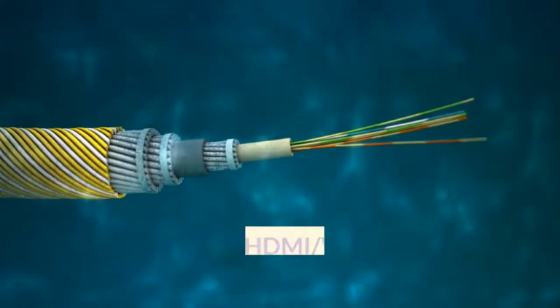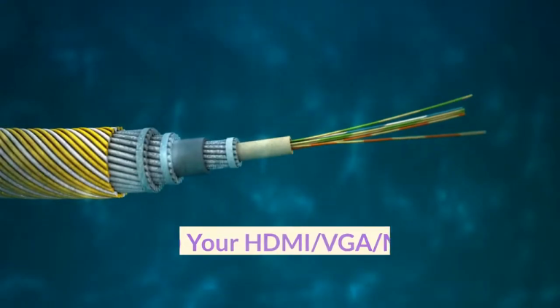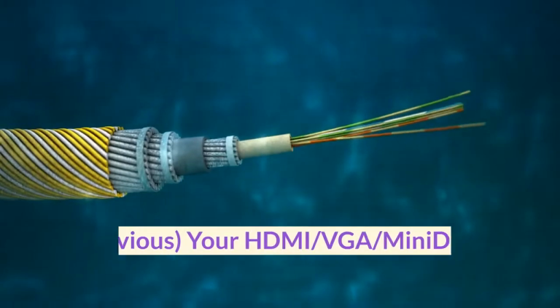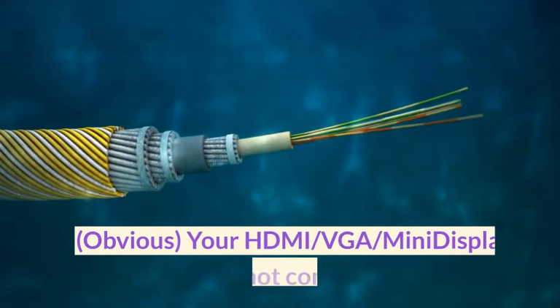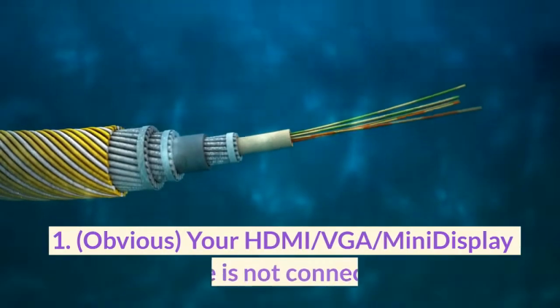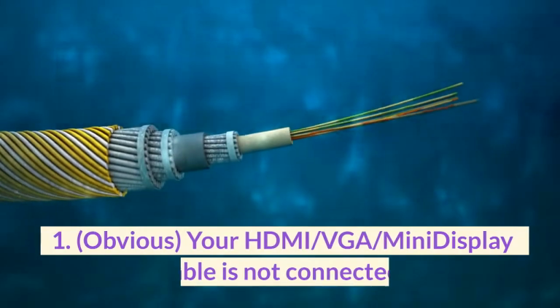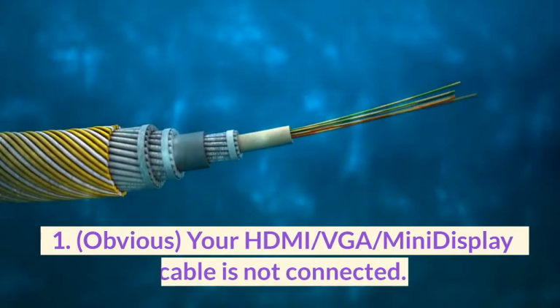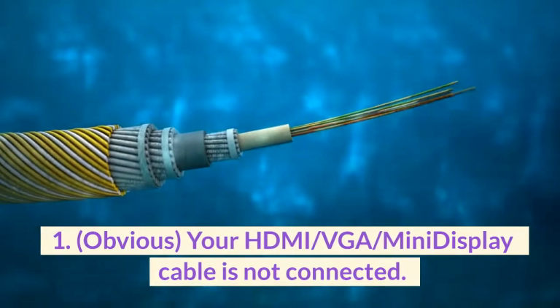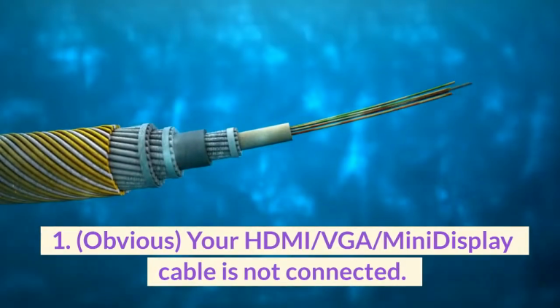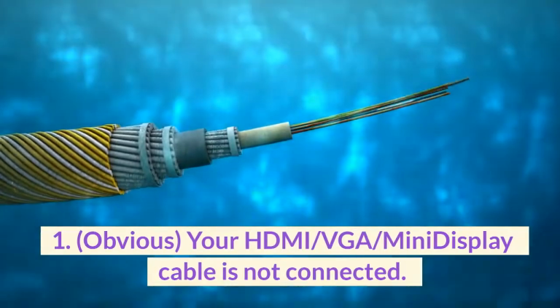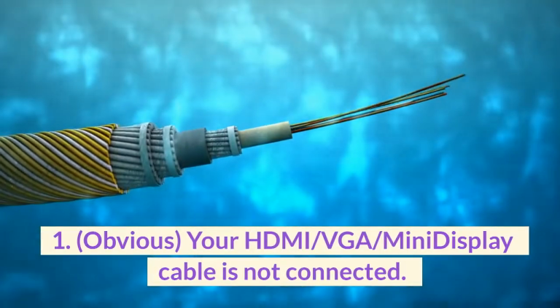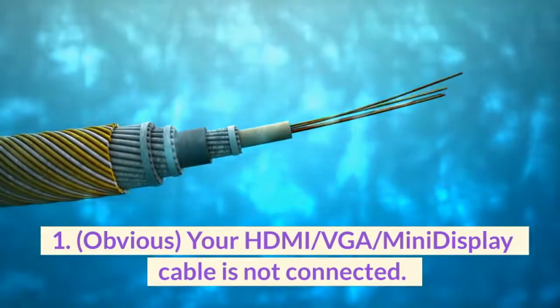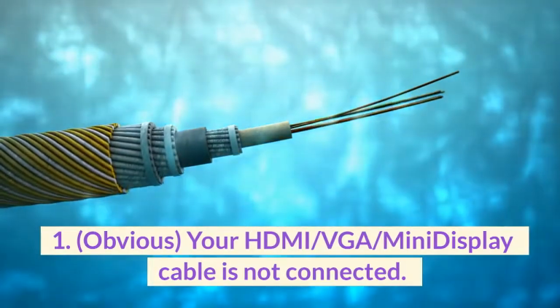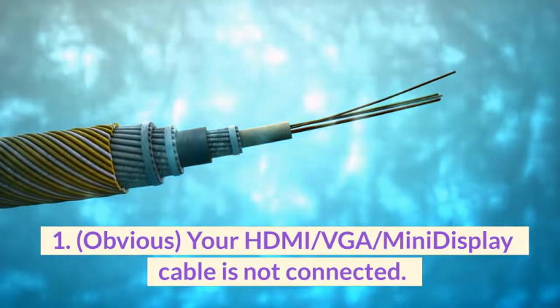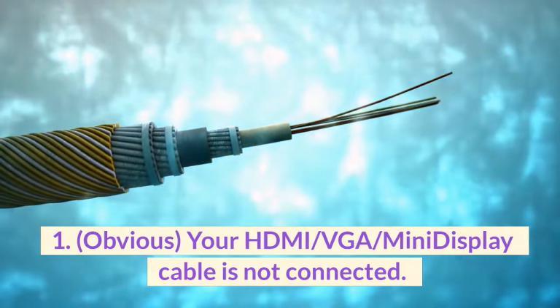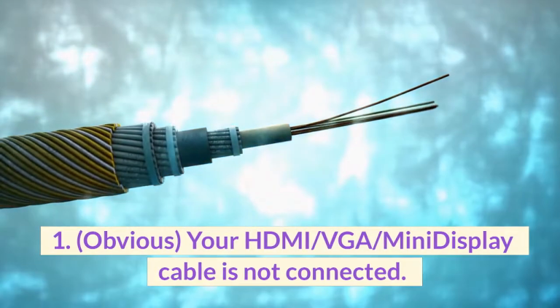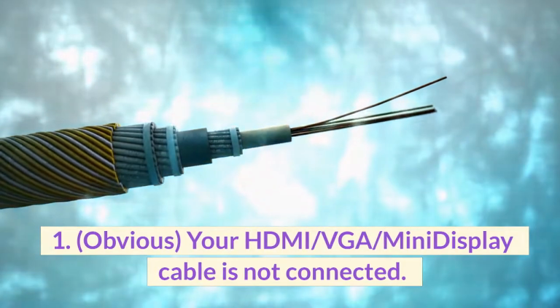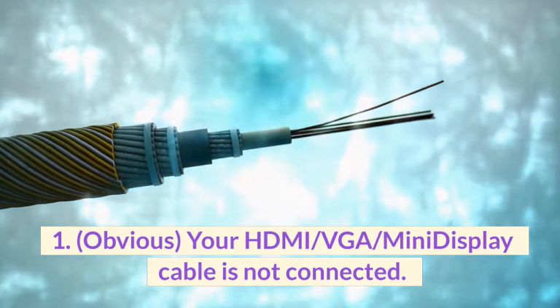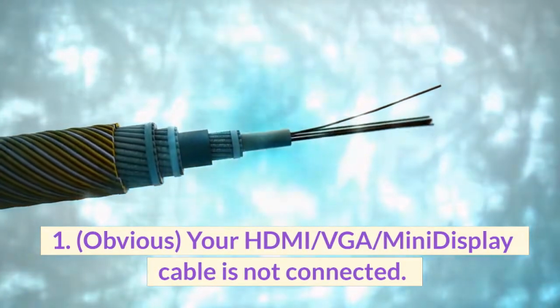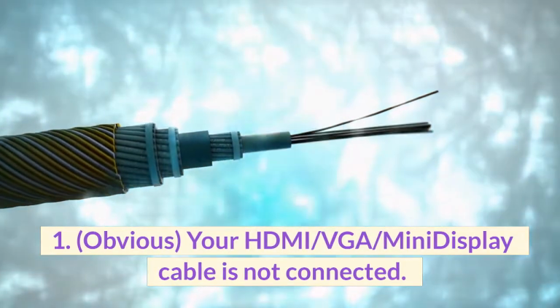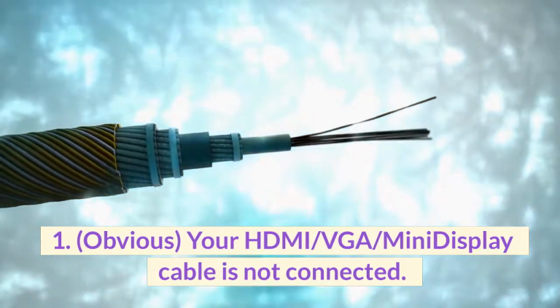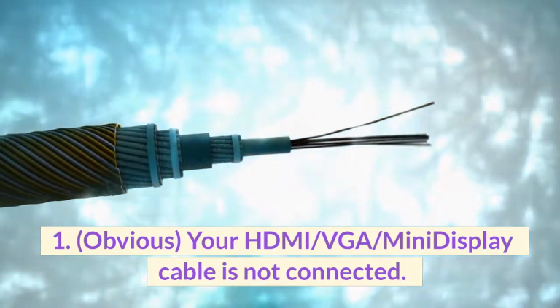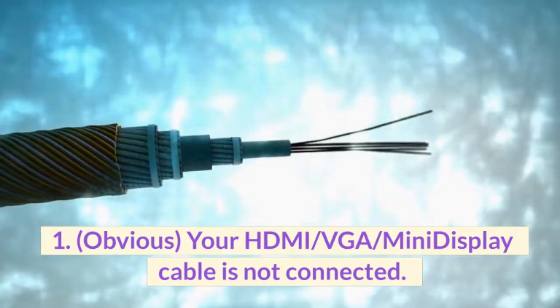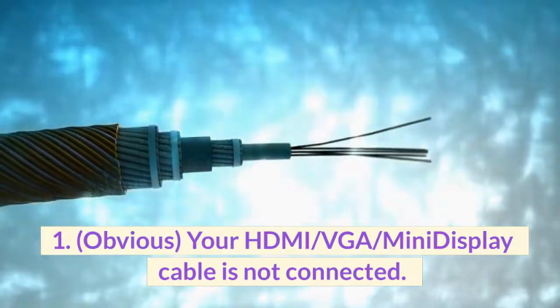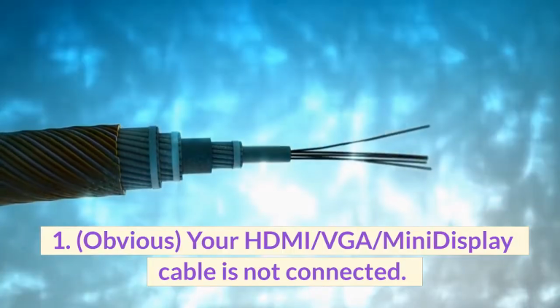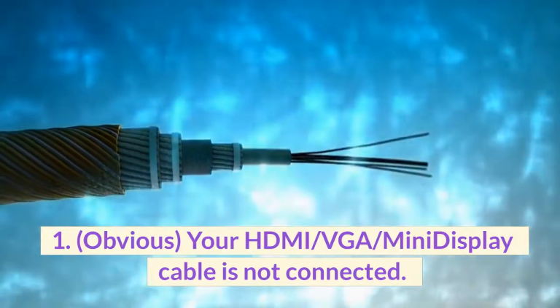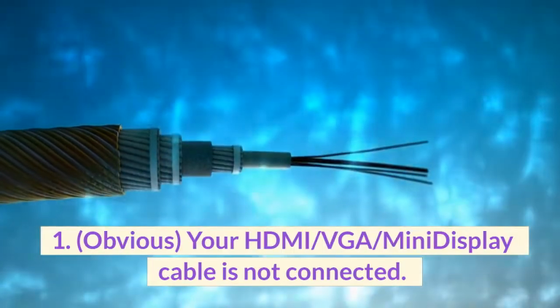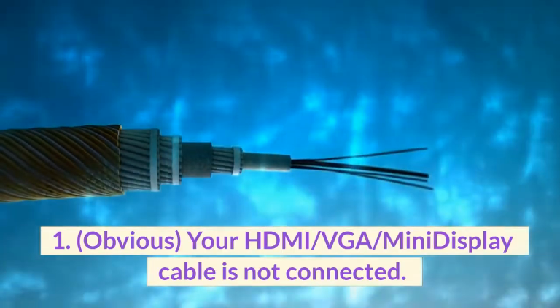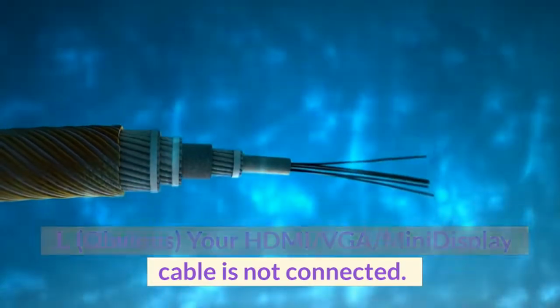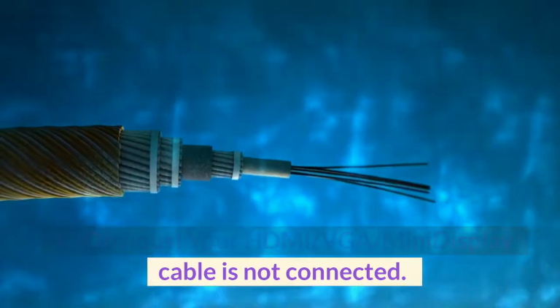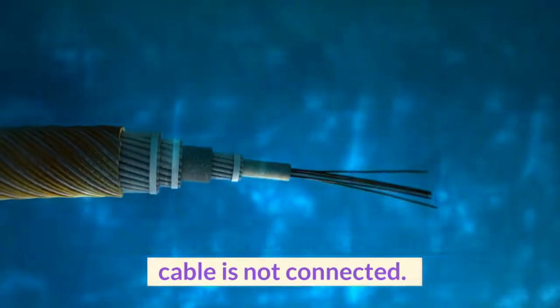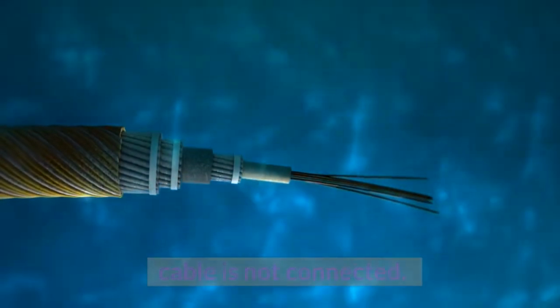1. Obvious — your HDMI, VGA, or mini display cable is not connected.